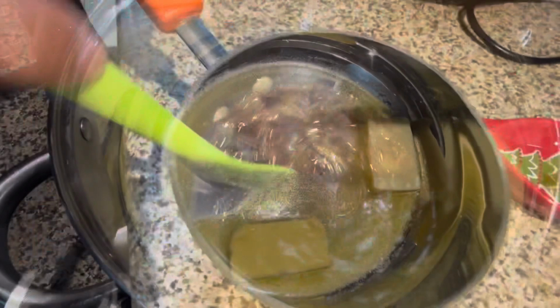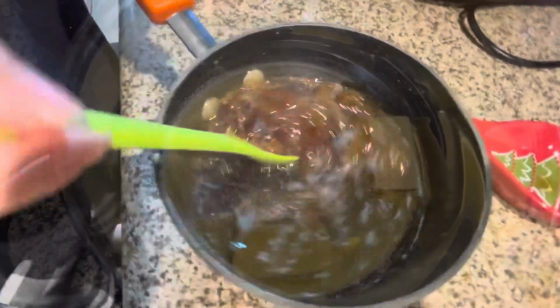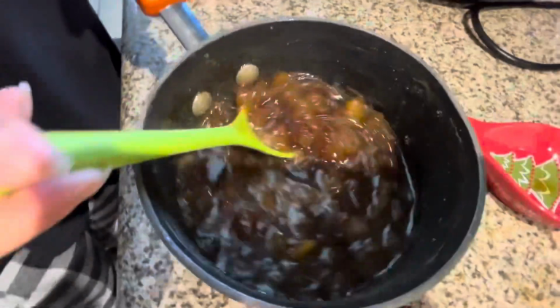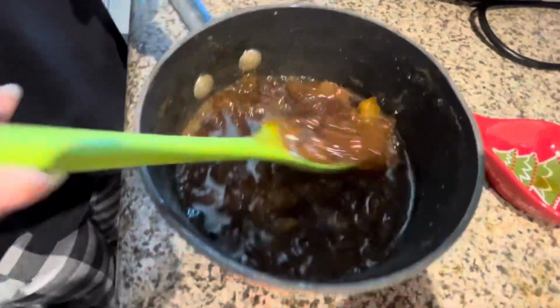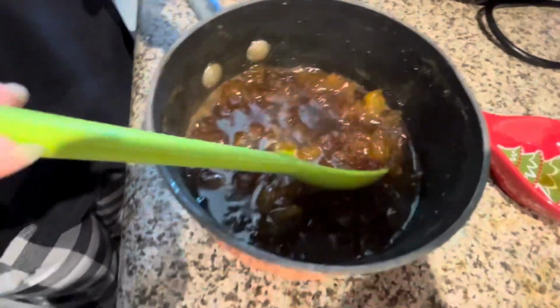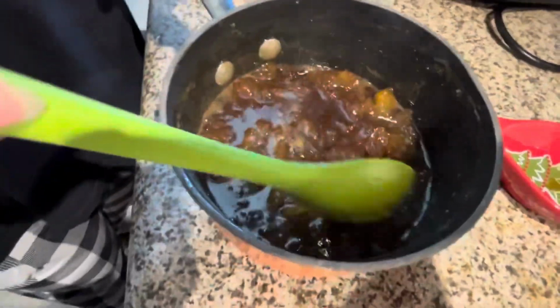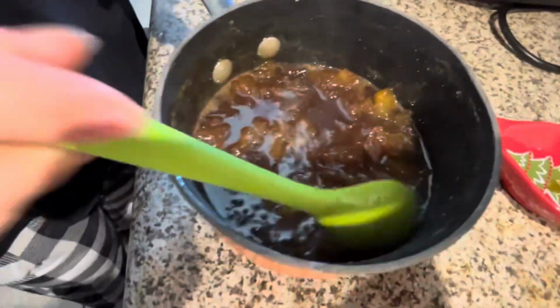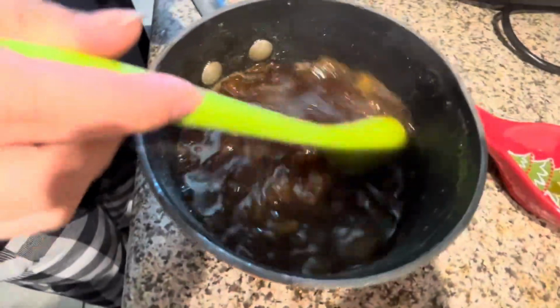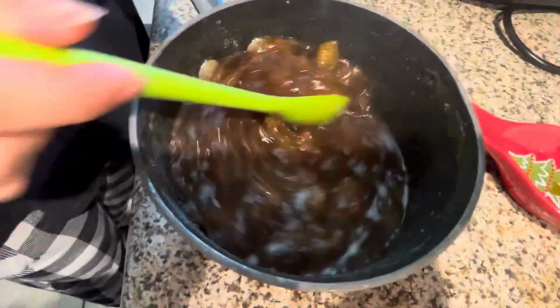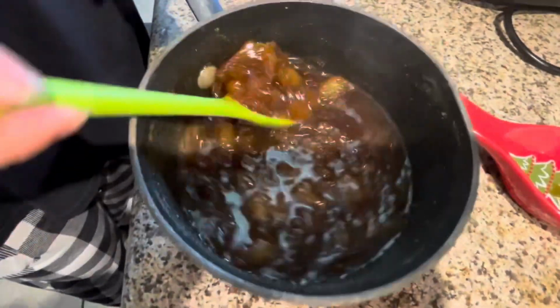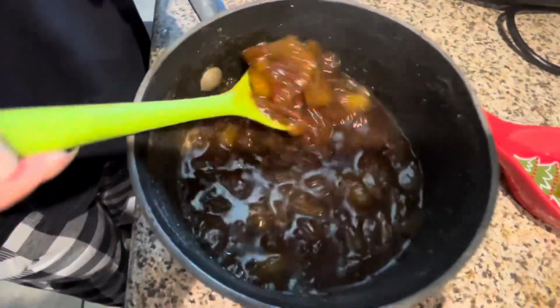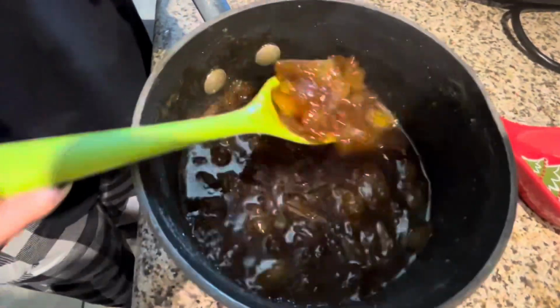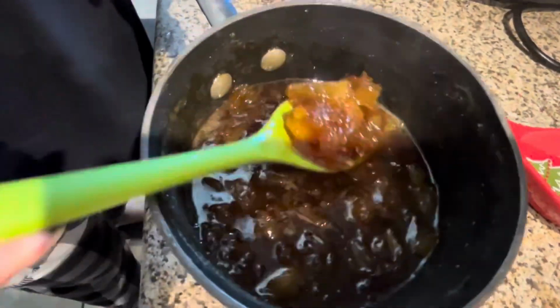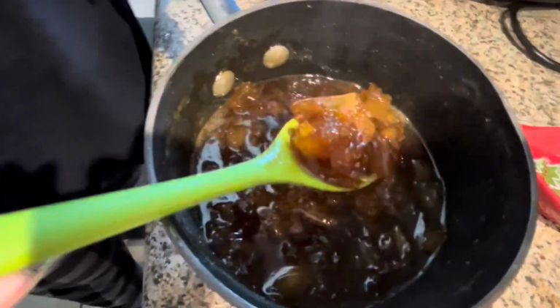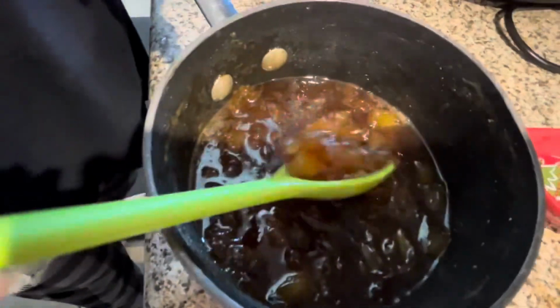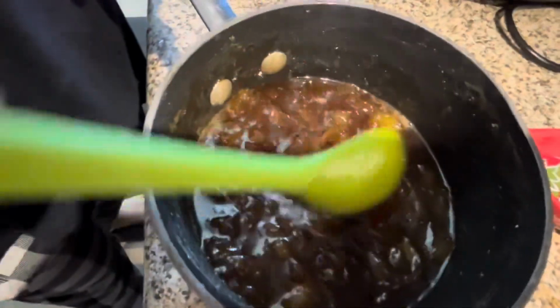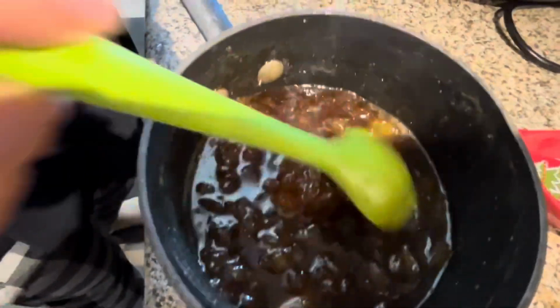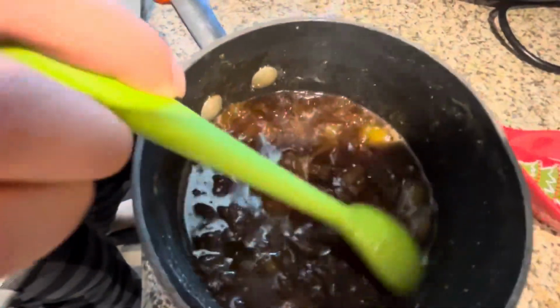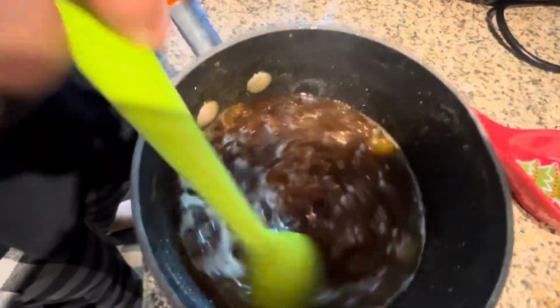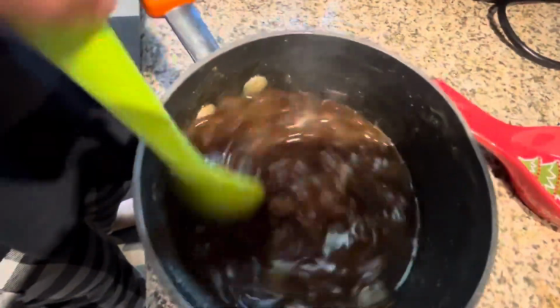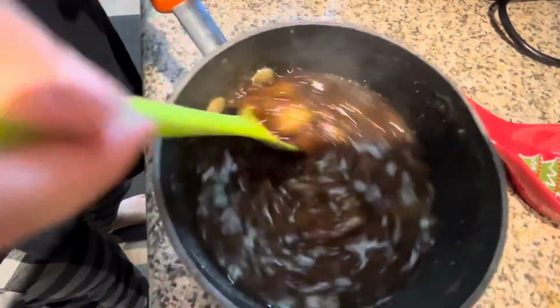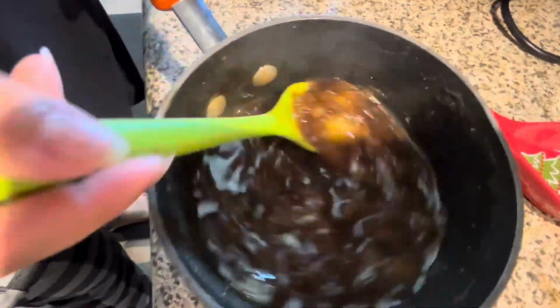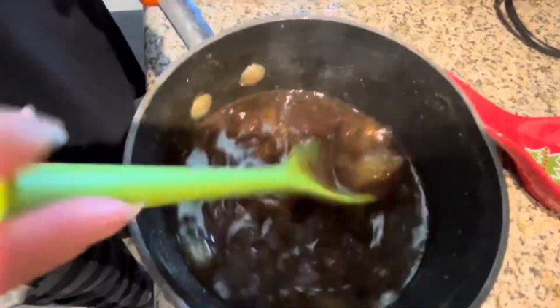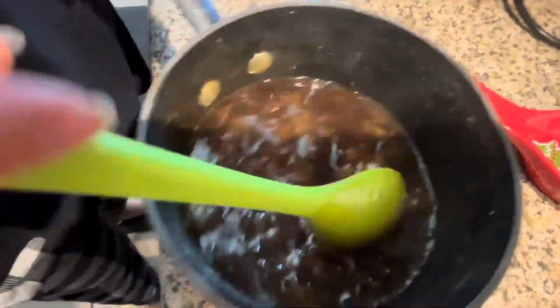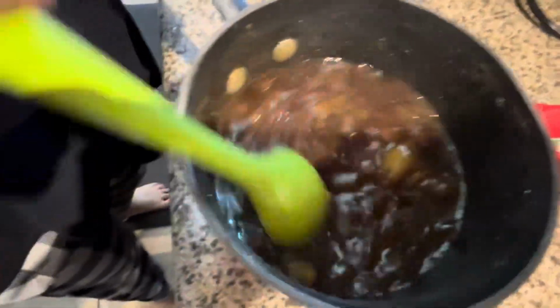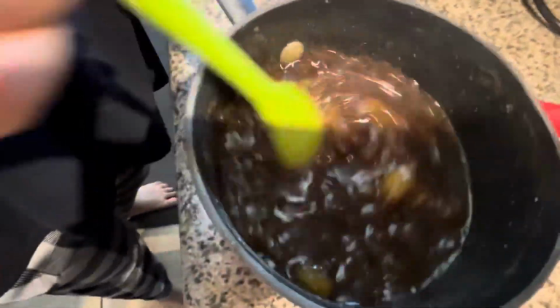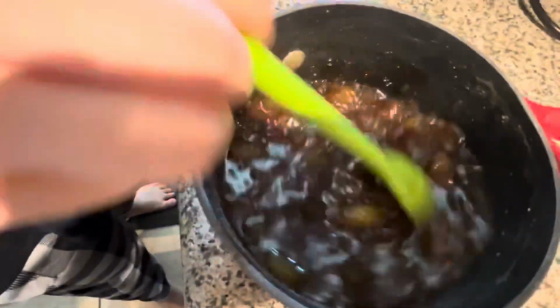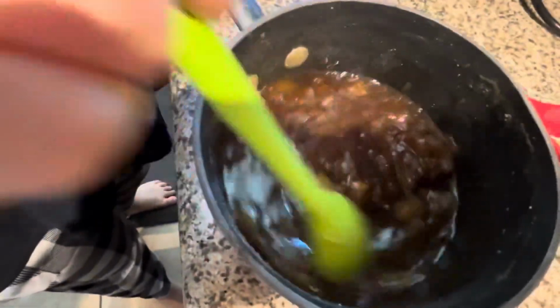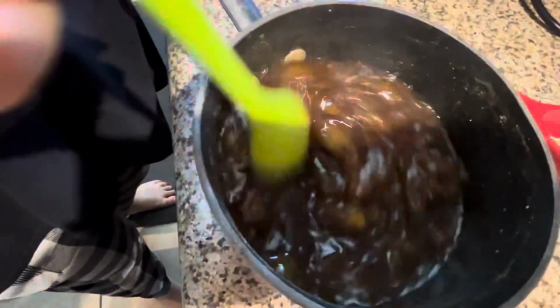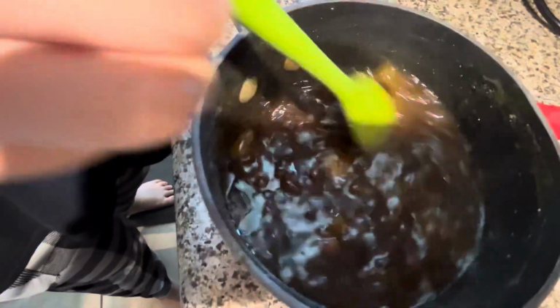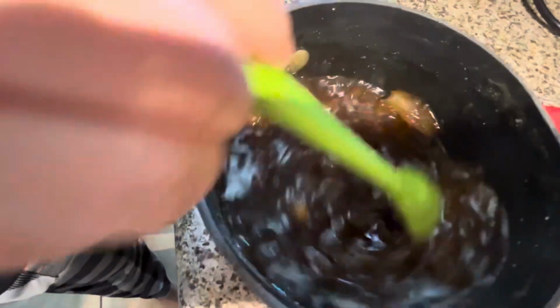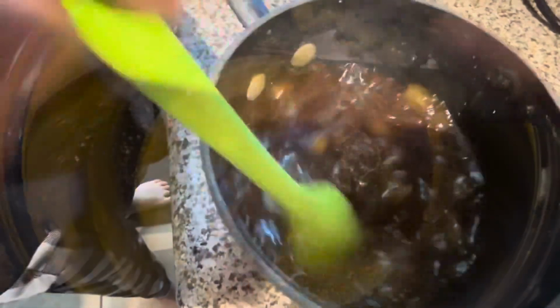This is the glaze for the ham. It's pineapple and brown sugar.